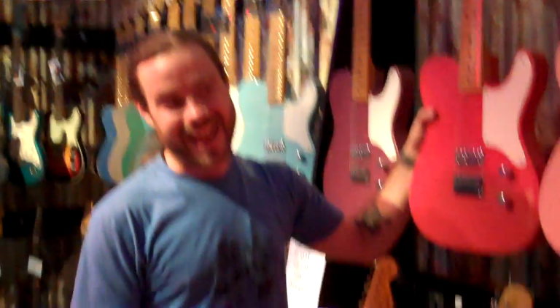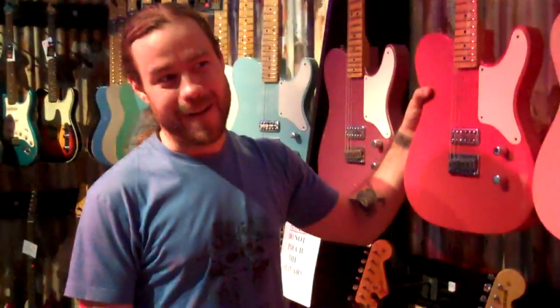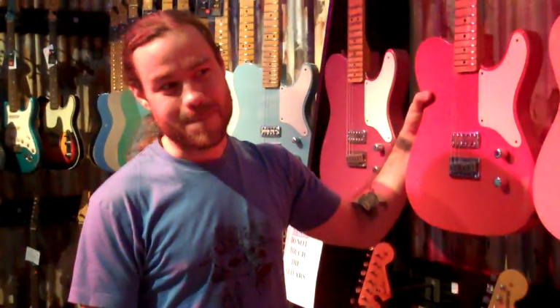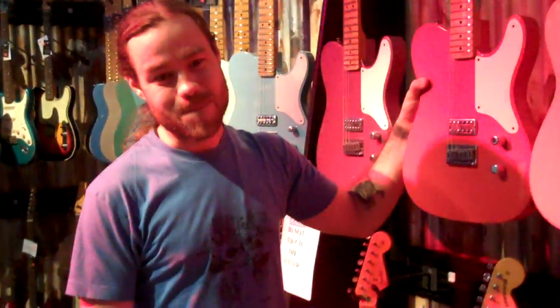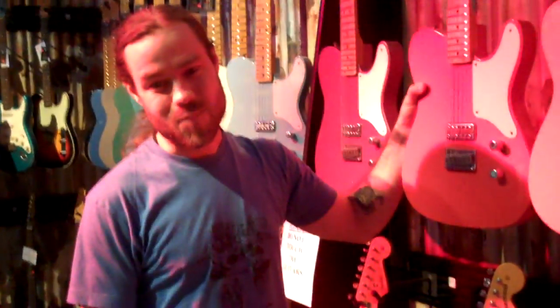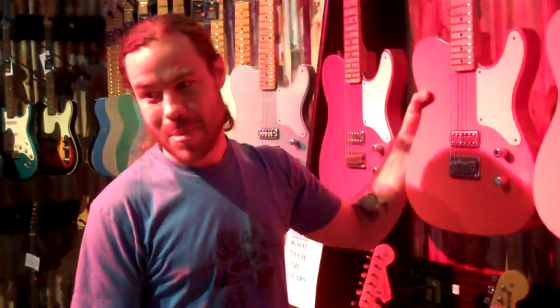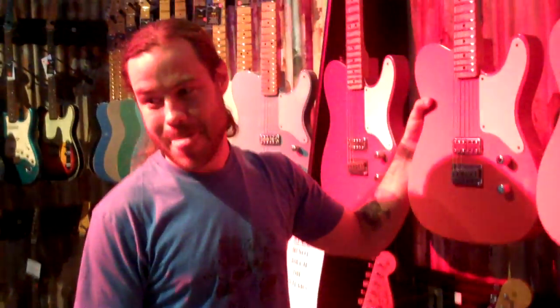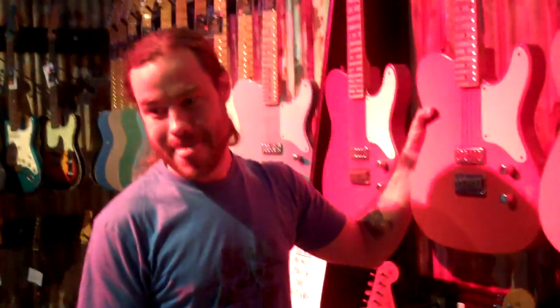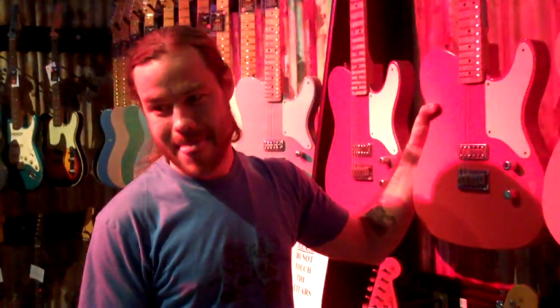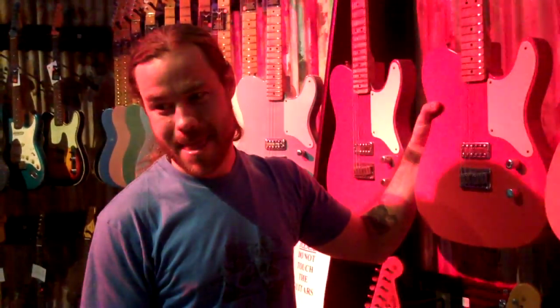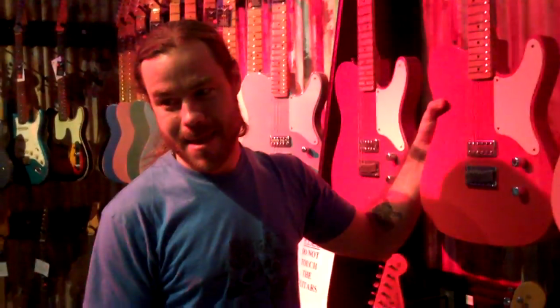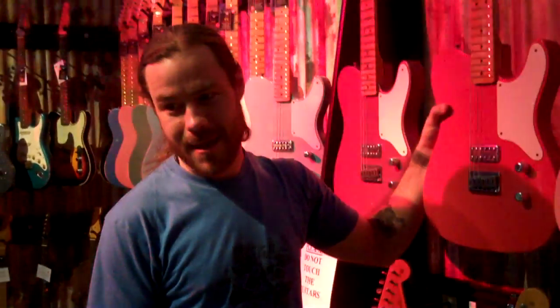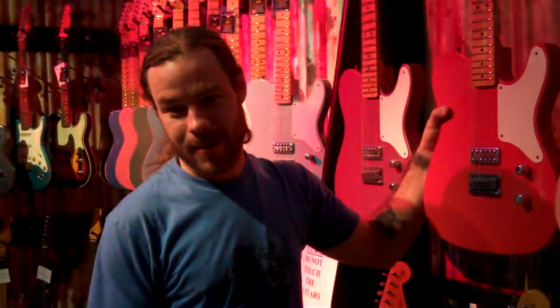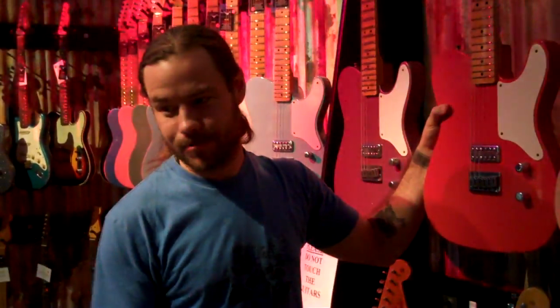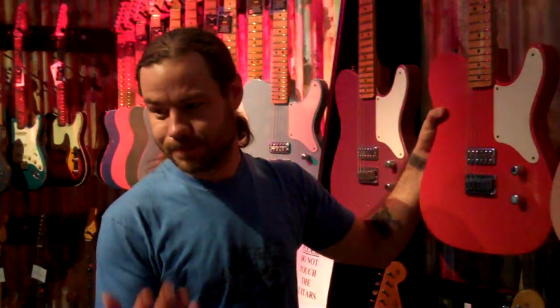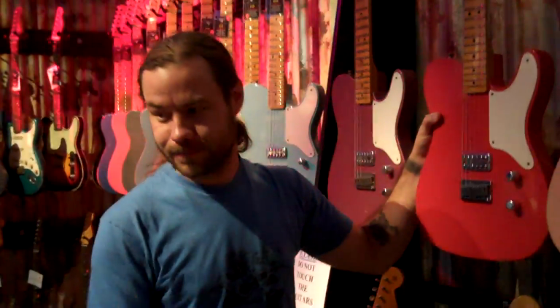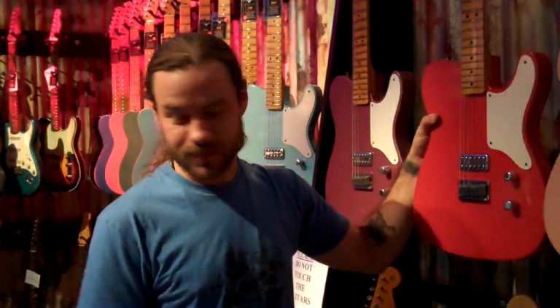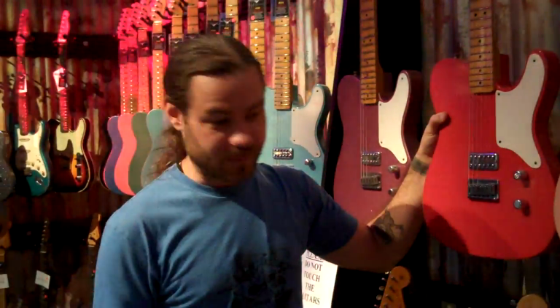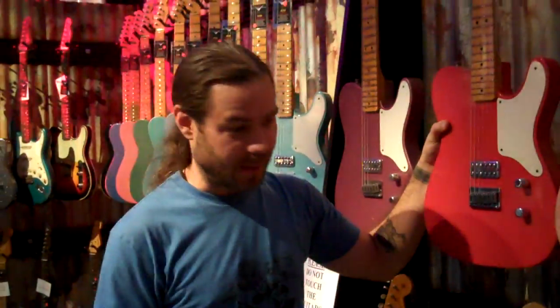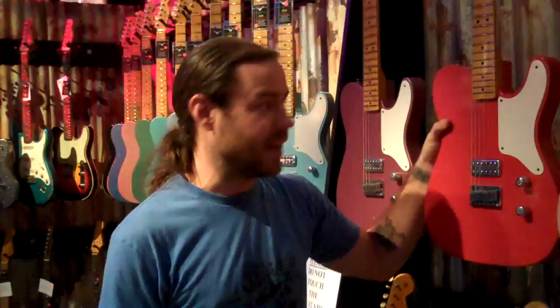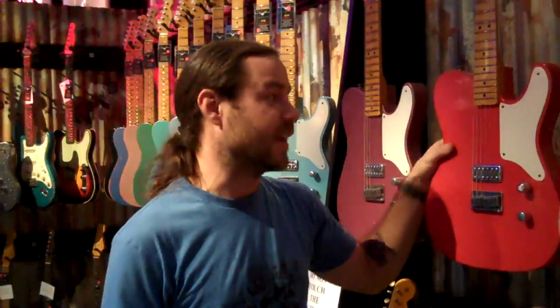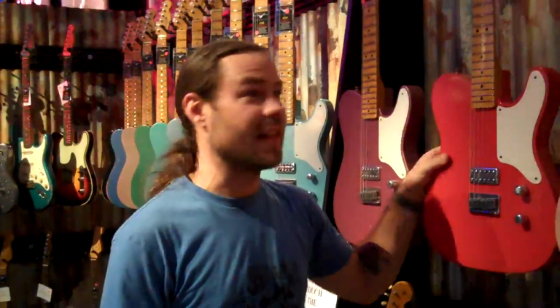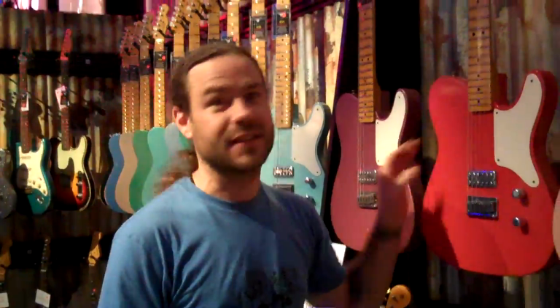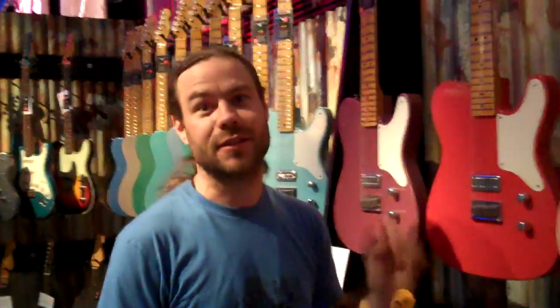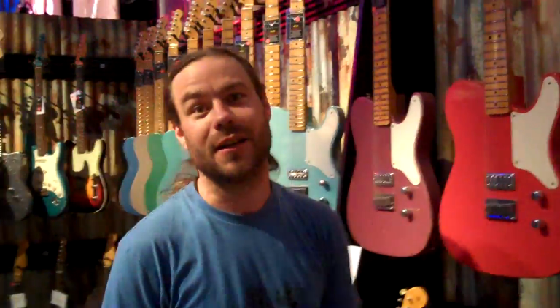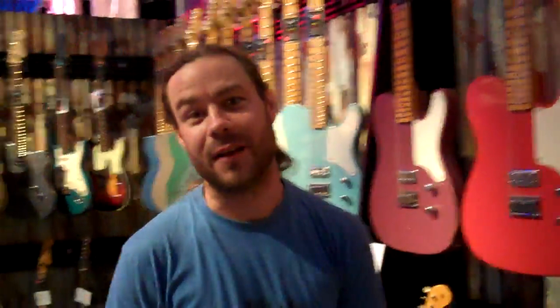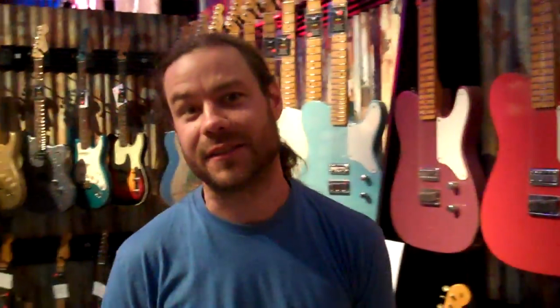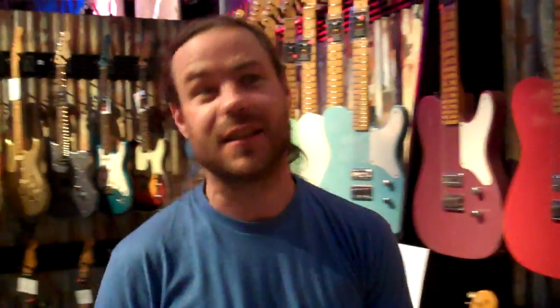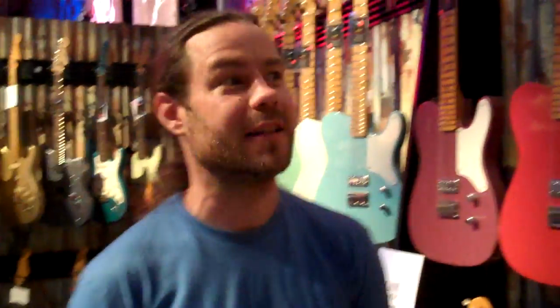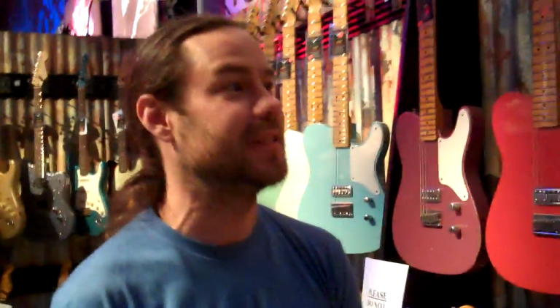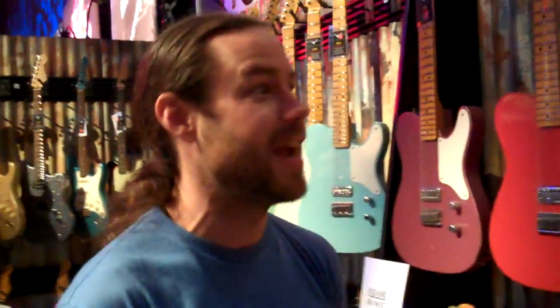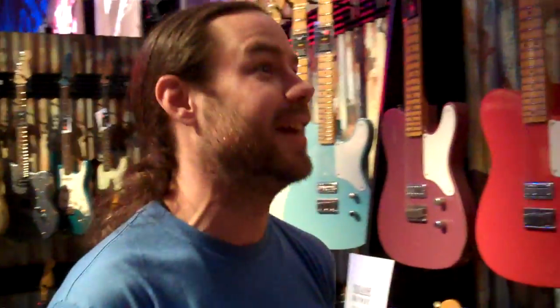Damn. I mean, if you got this guitar, you obviously got the jazz.